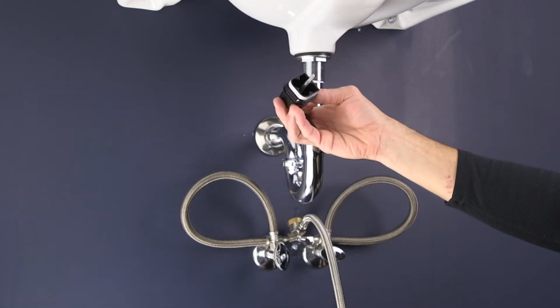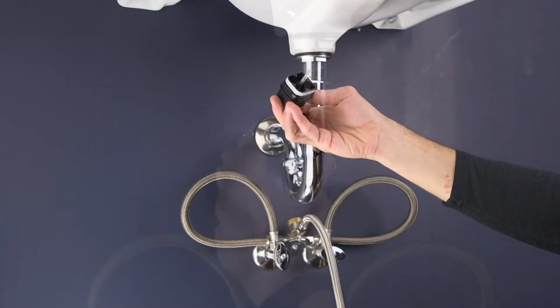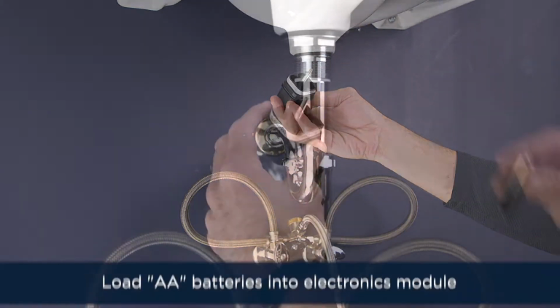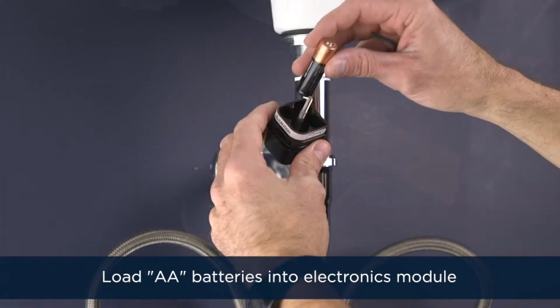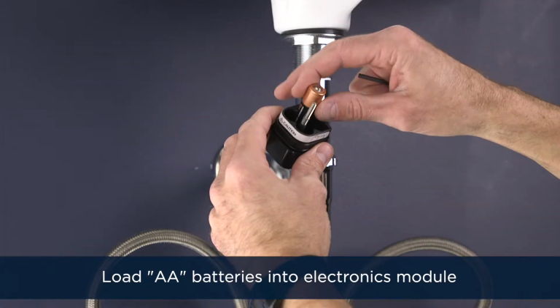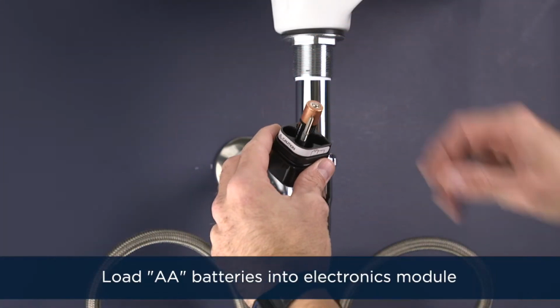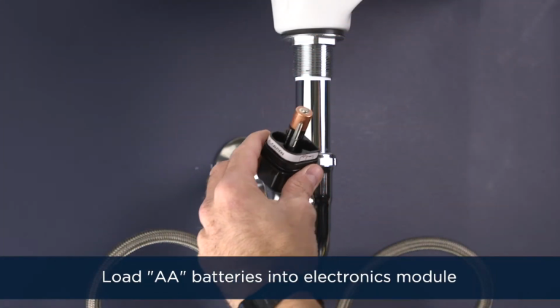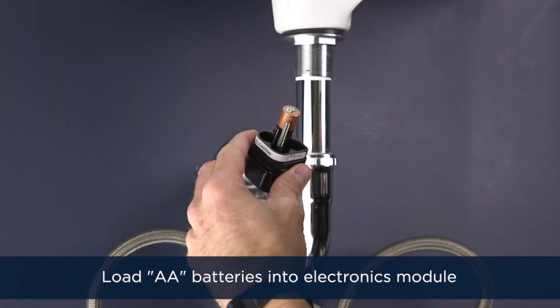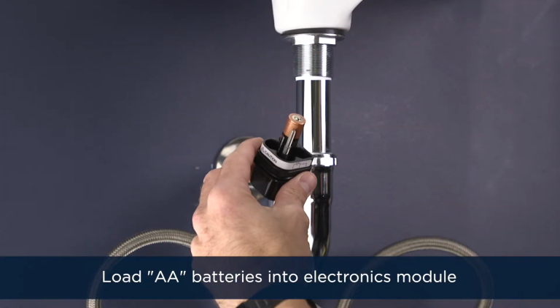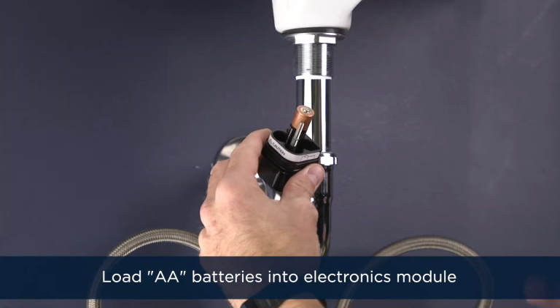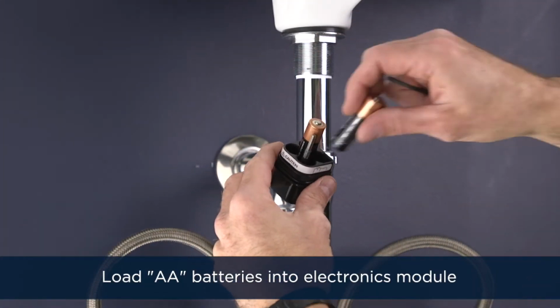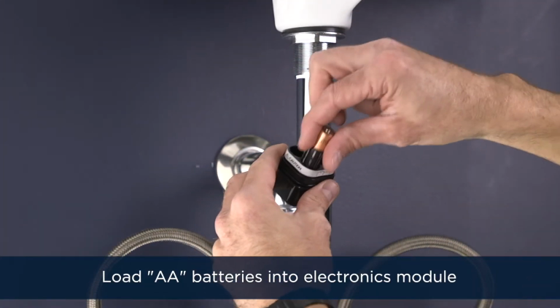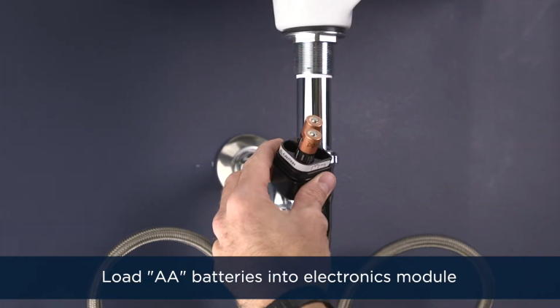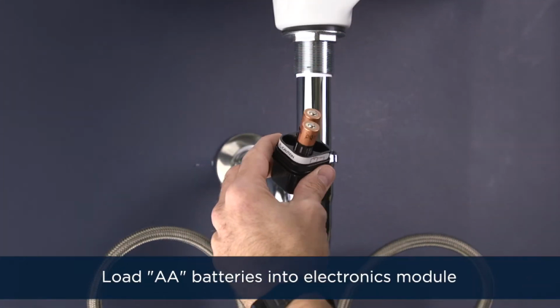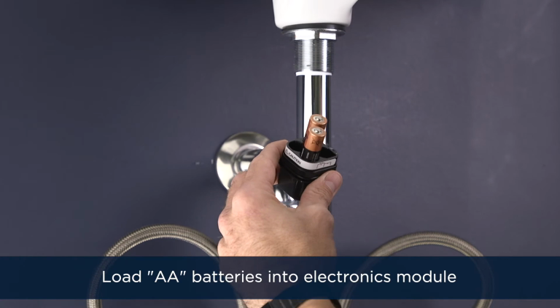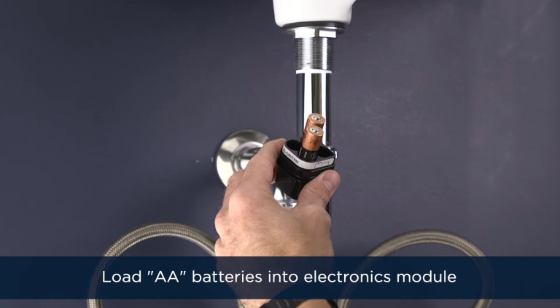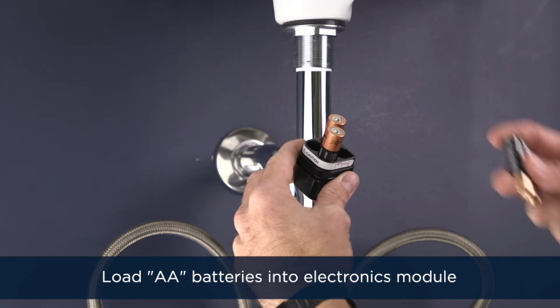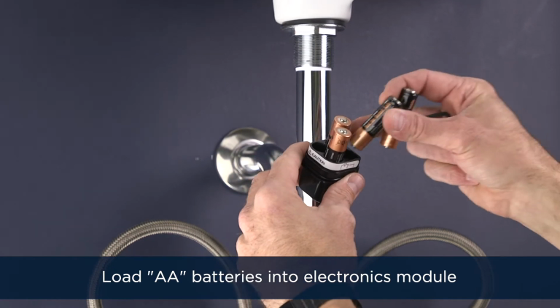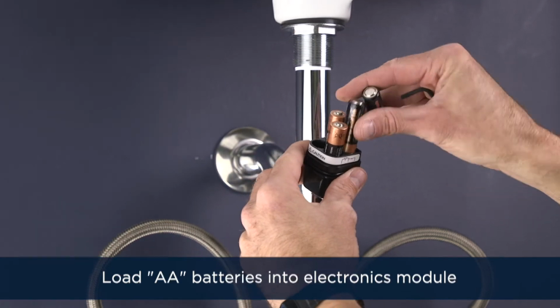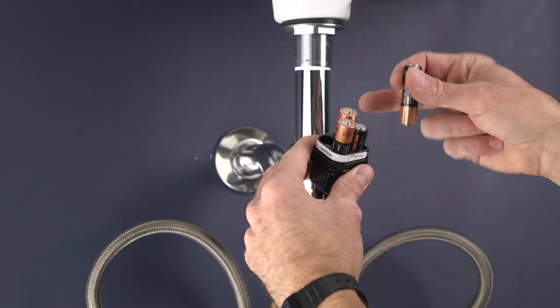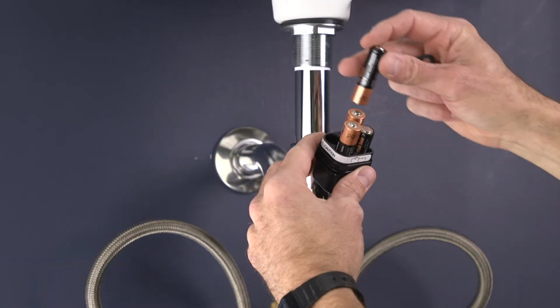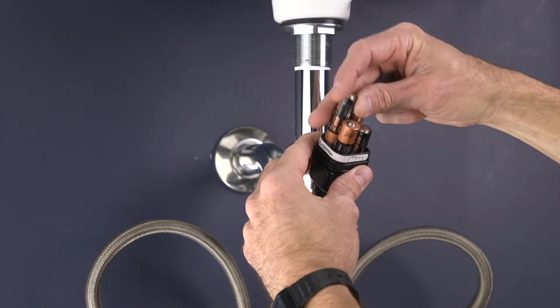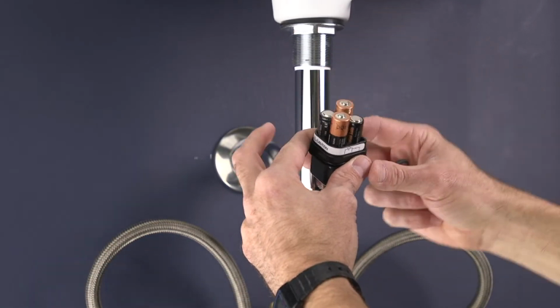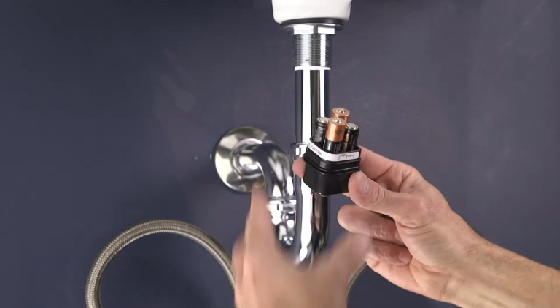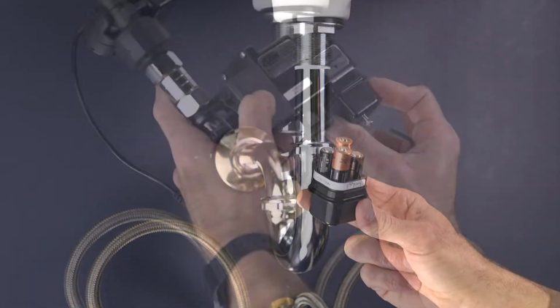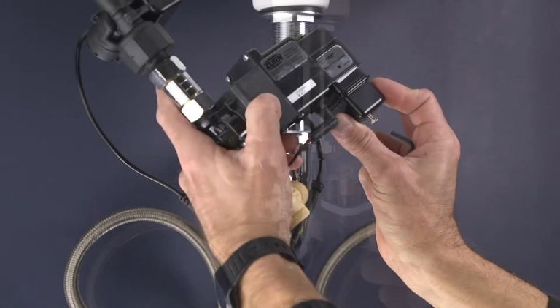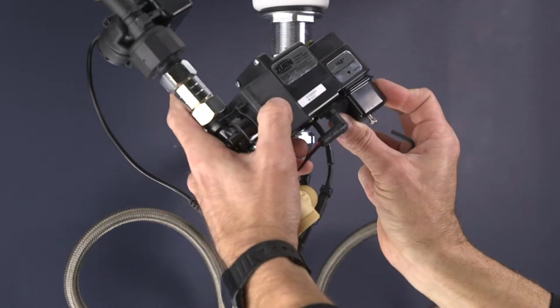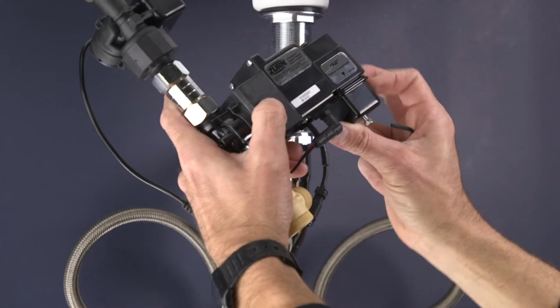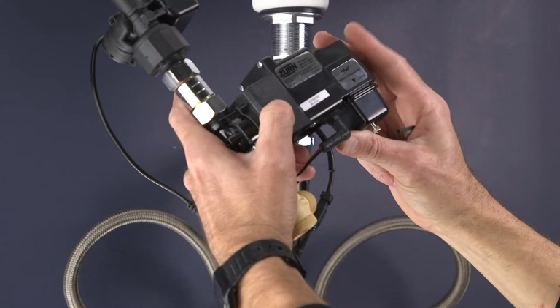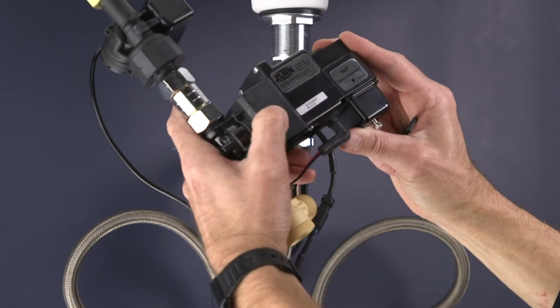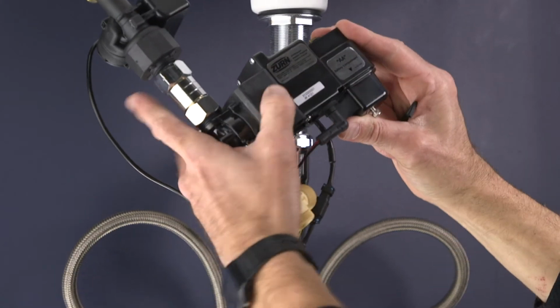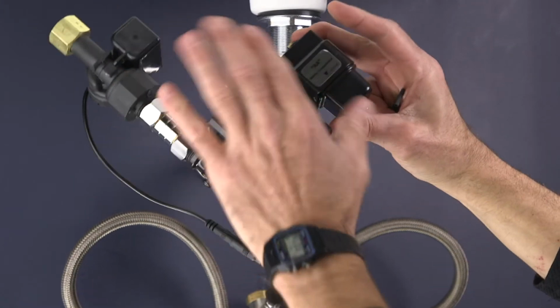Install the four AA batteries as shown, then replace the battery cap.